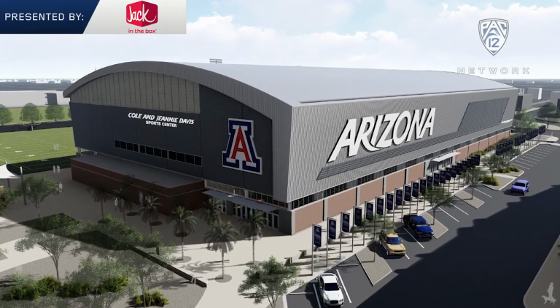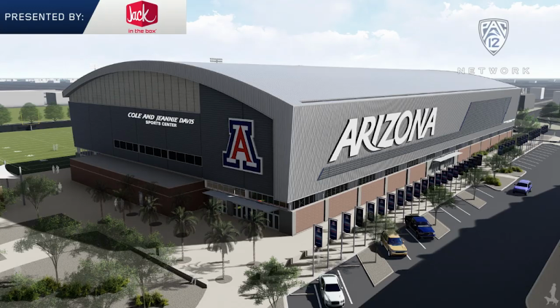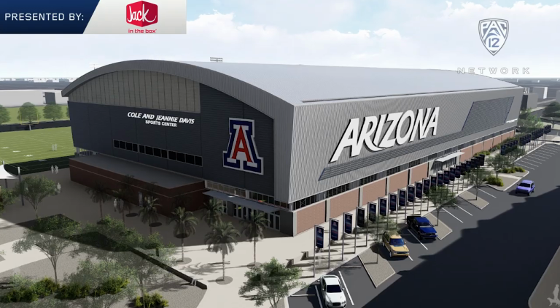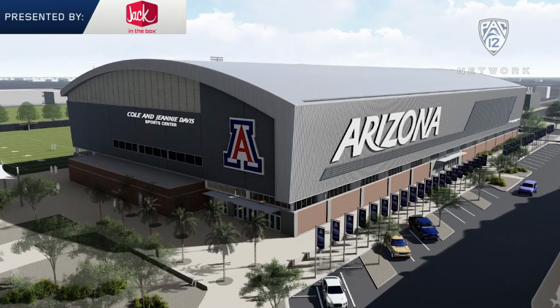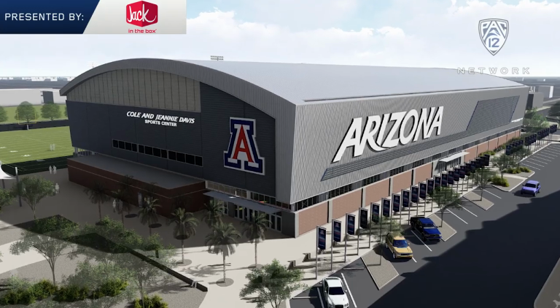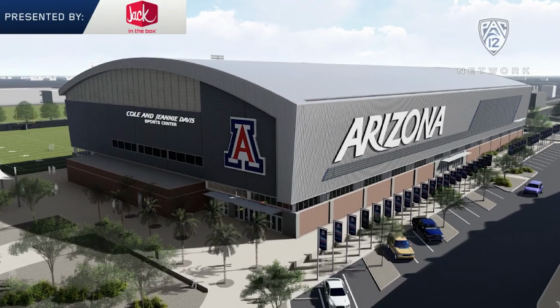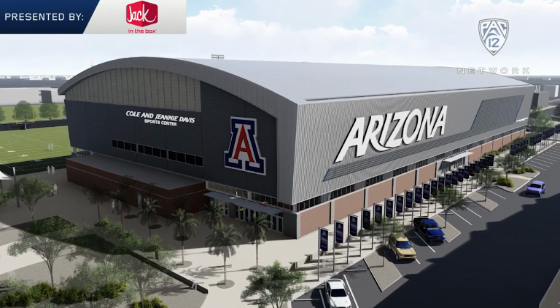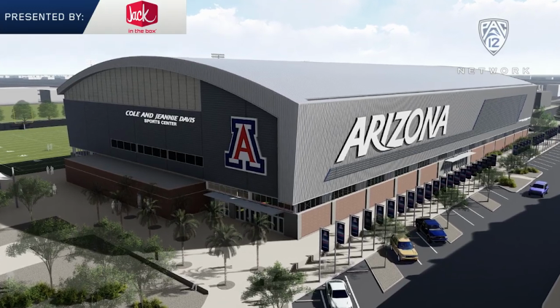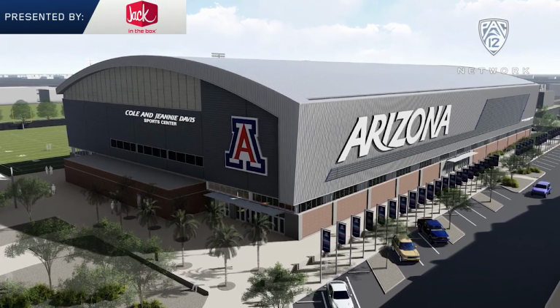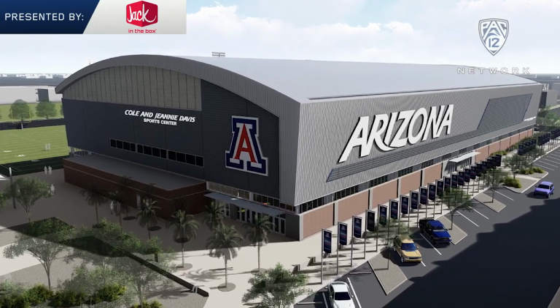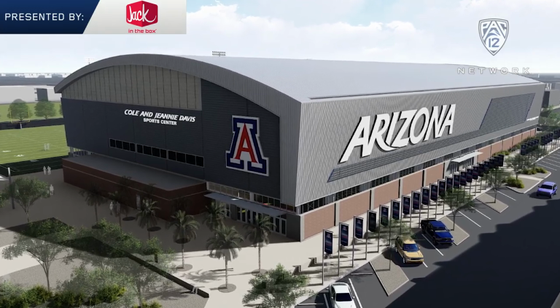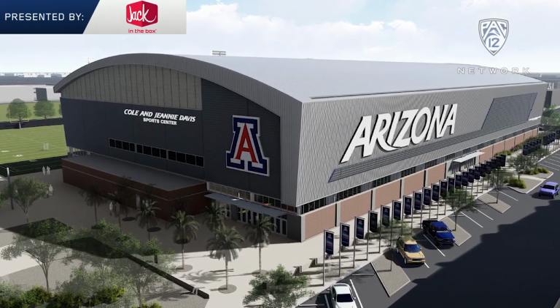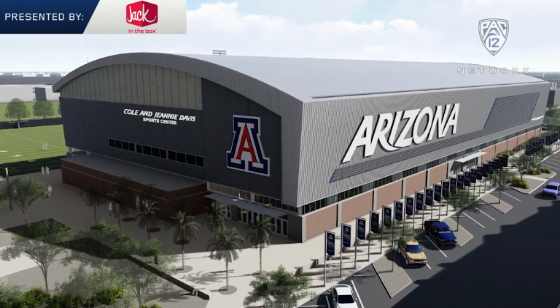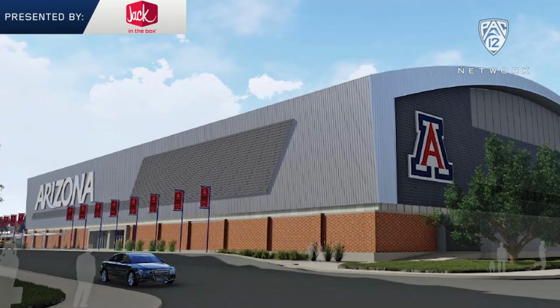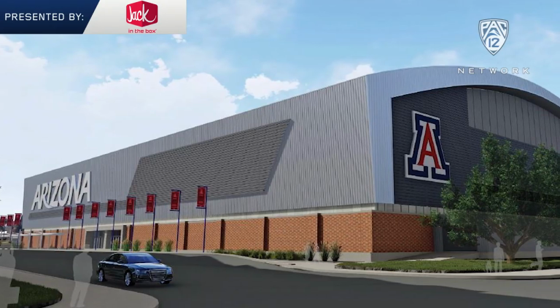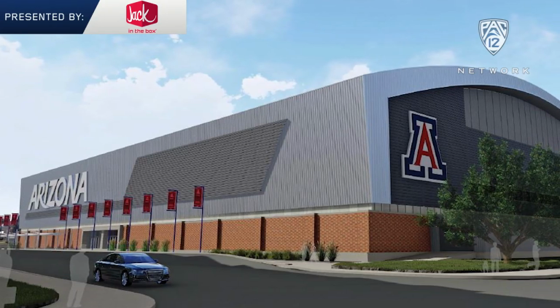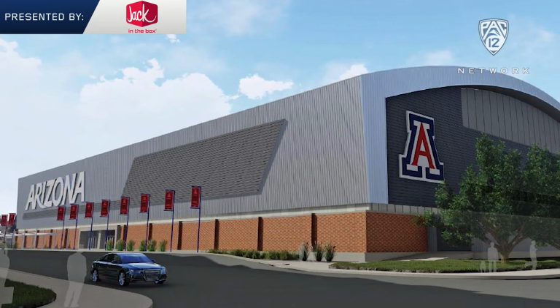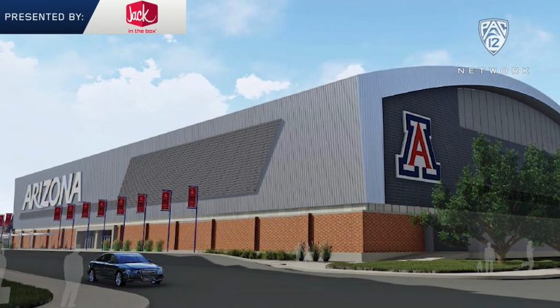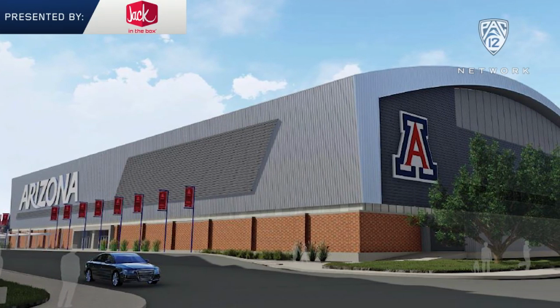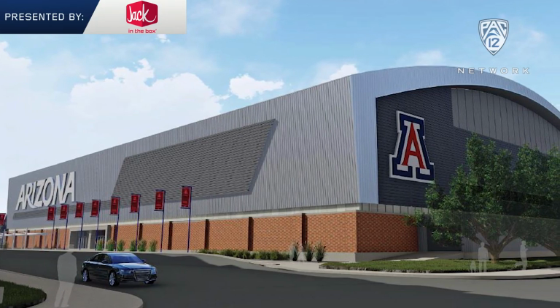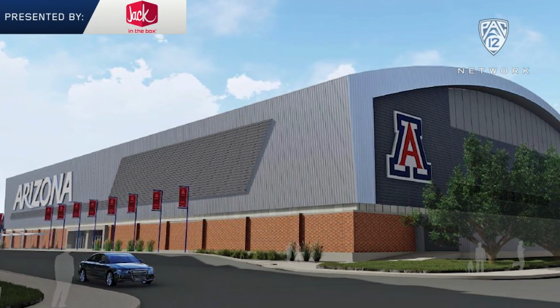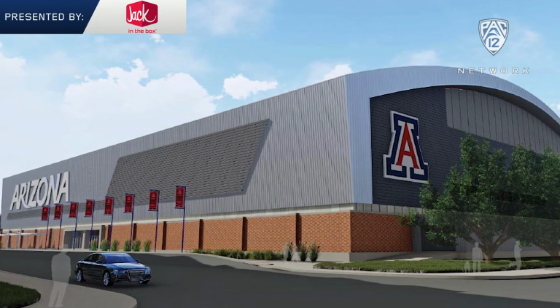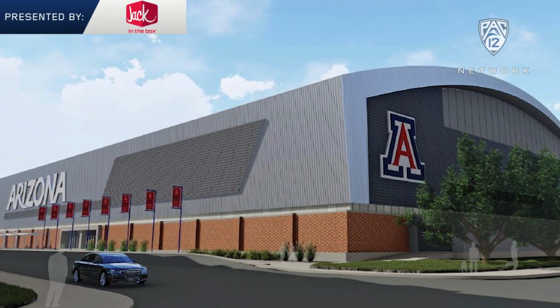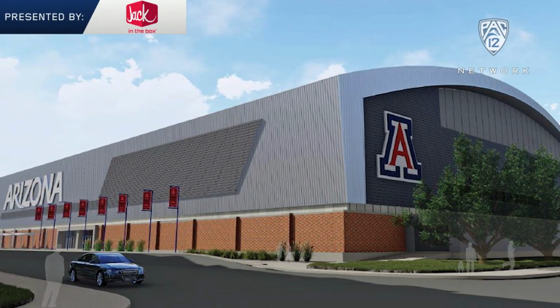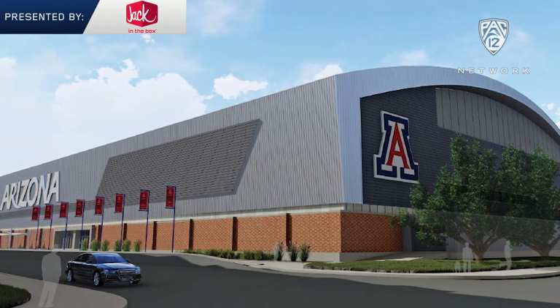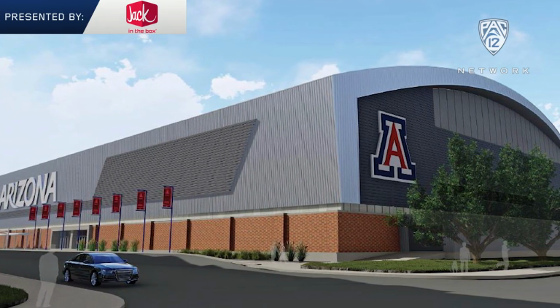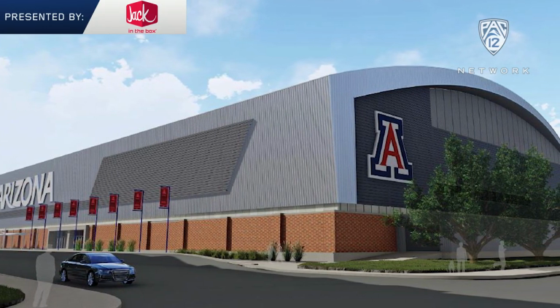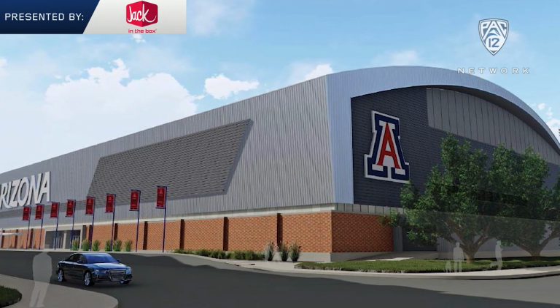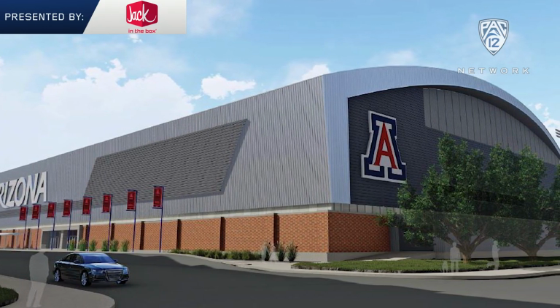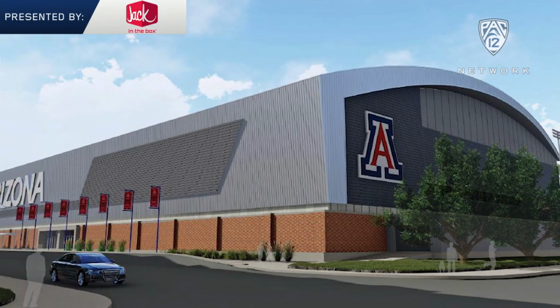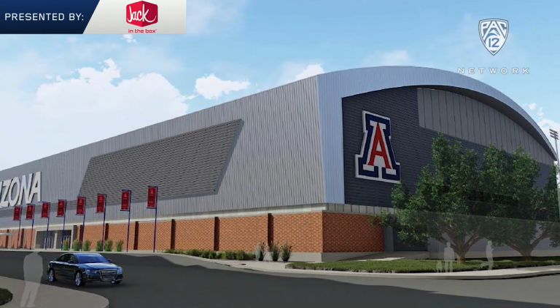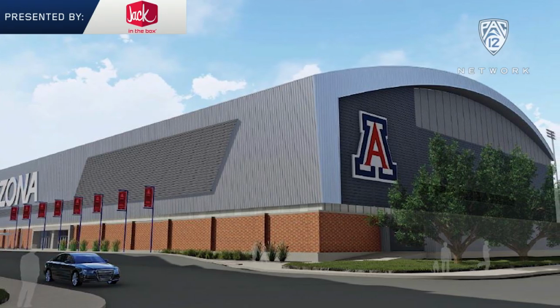We'll also use it on game day. It'll be a fan center — food, drinks, music, air conditioning.